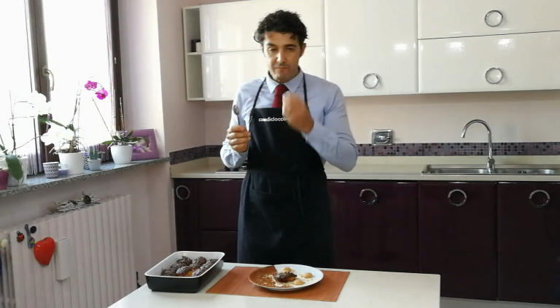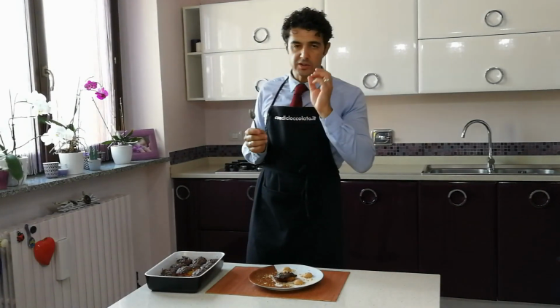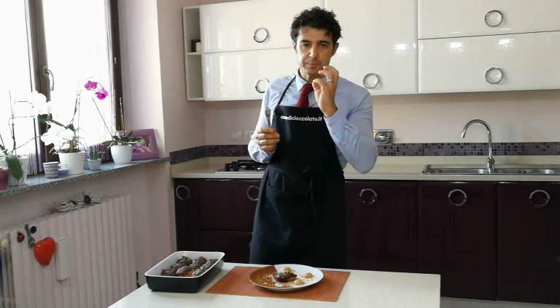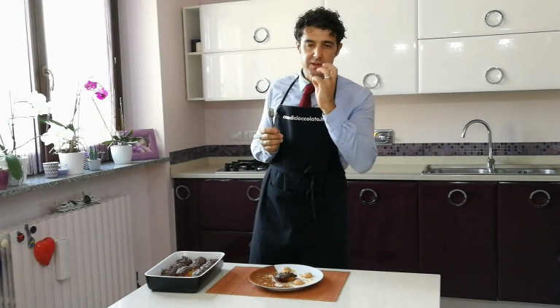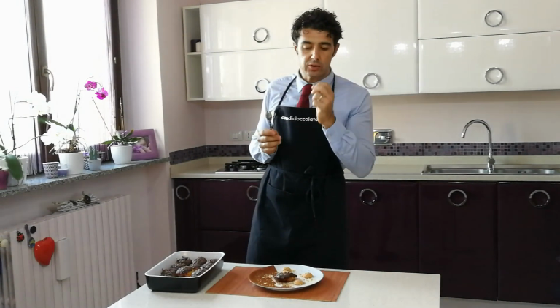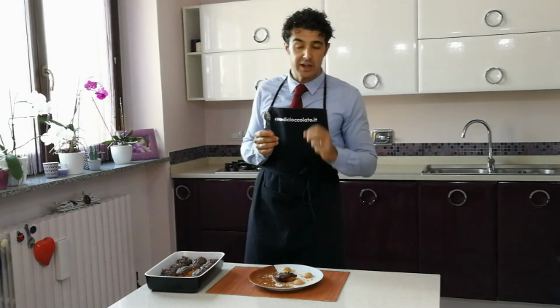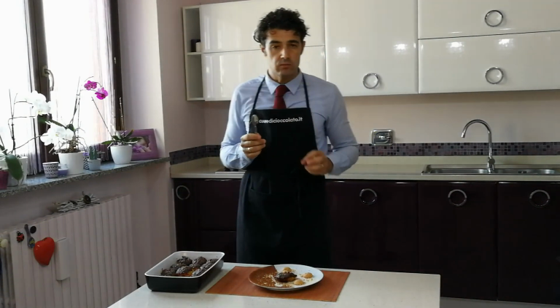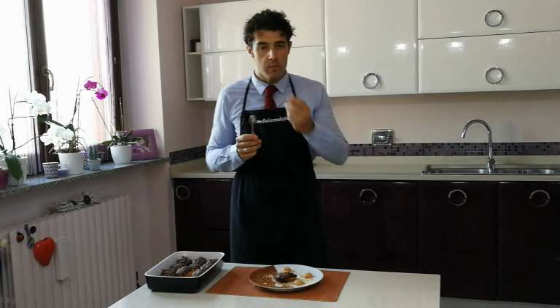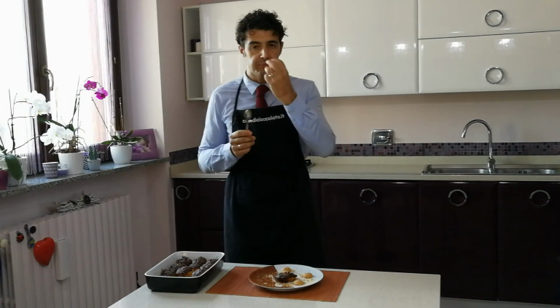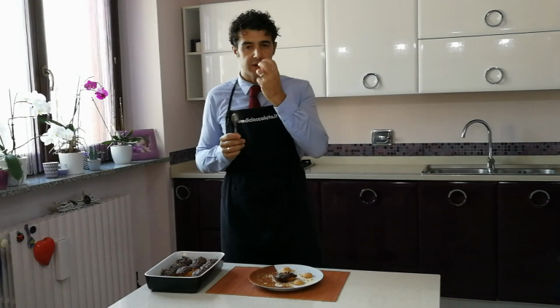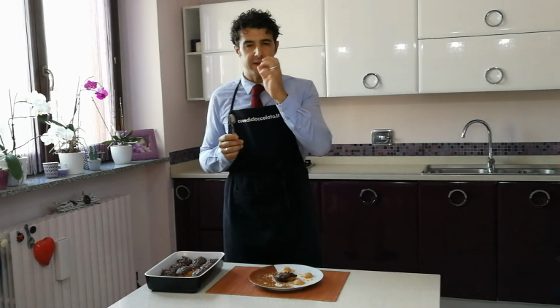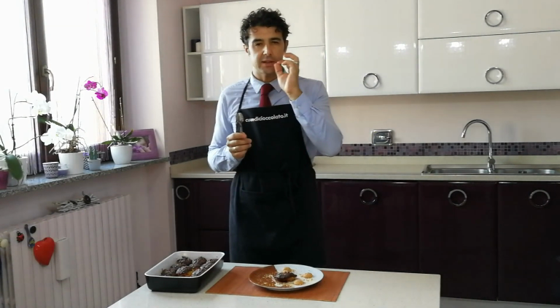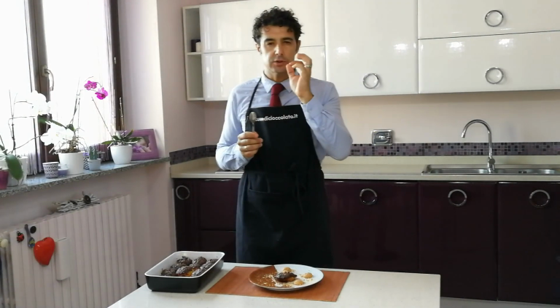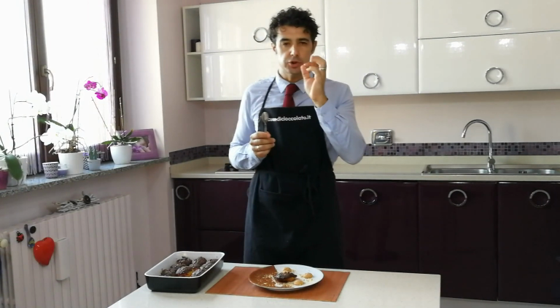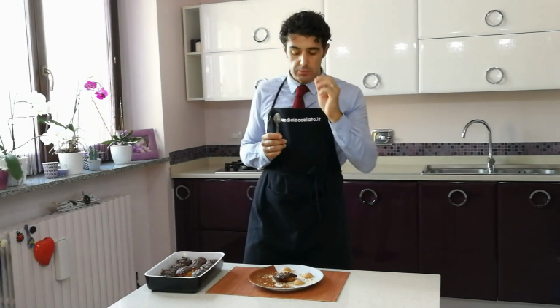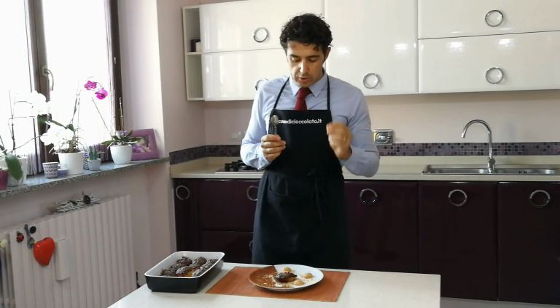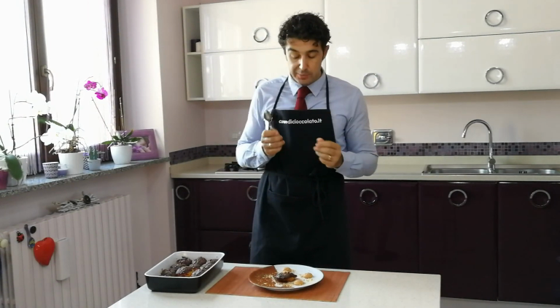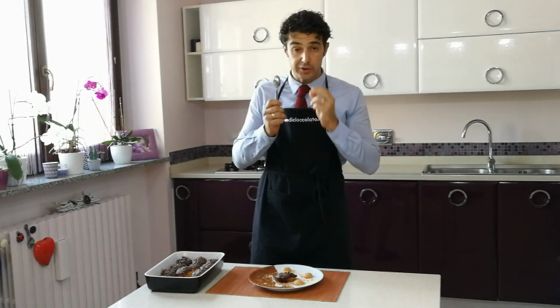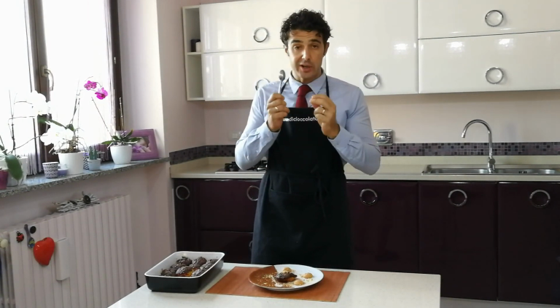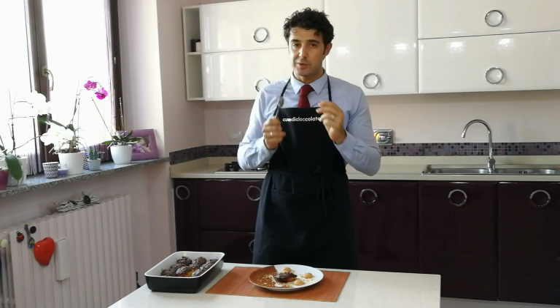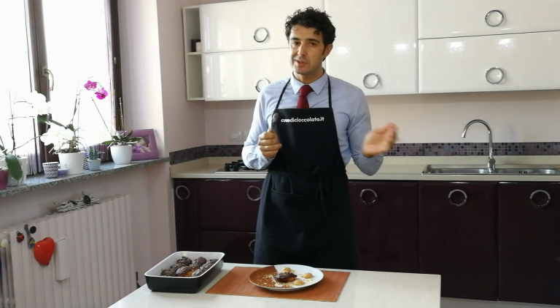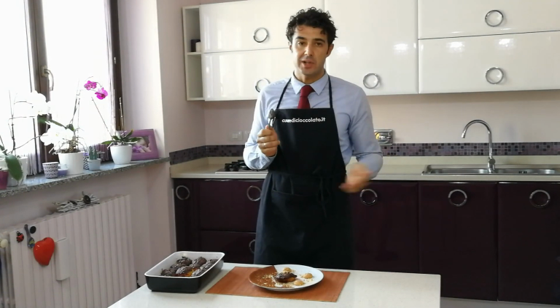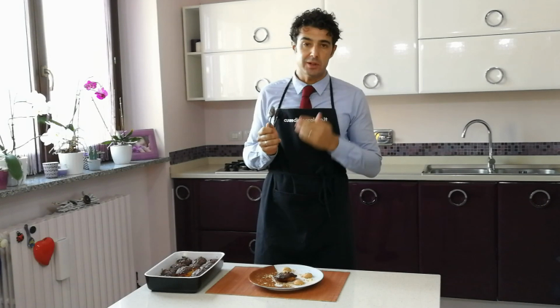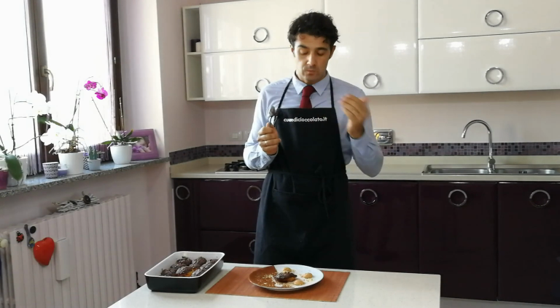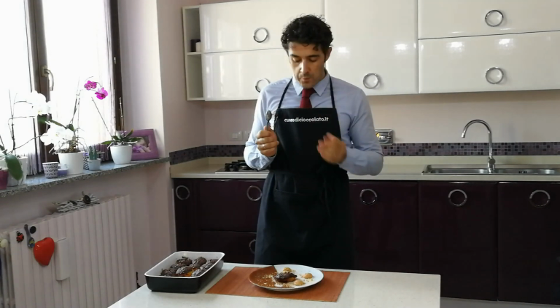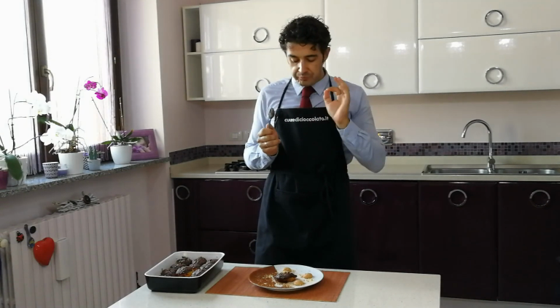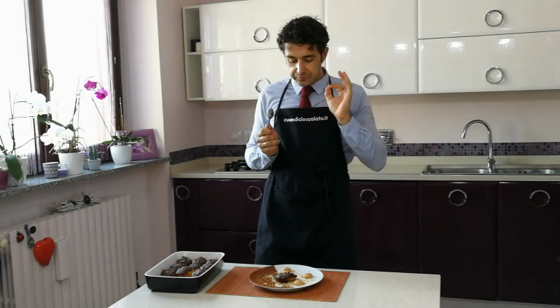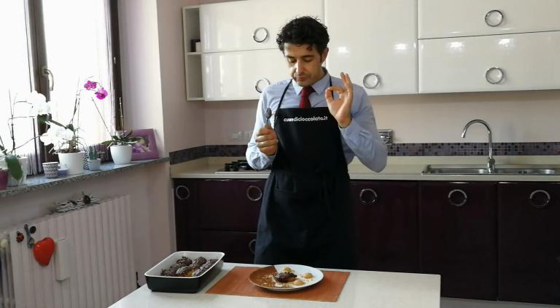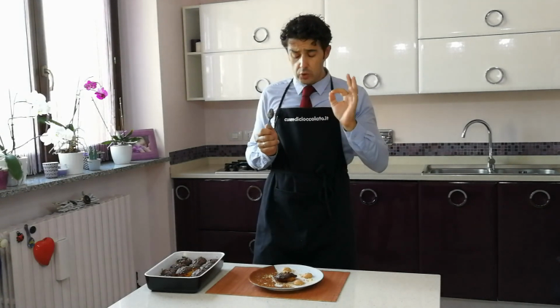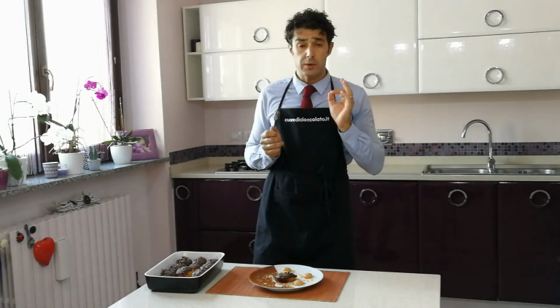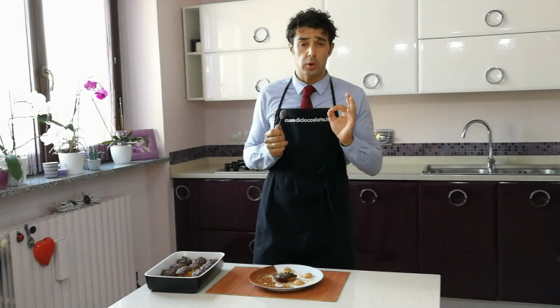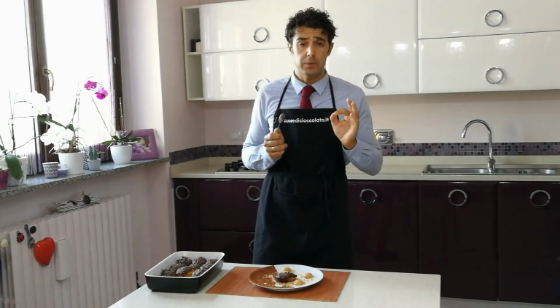Spettacolare. La pesca si scioglie in bocca, ed è ancora leggermente tiepida. Una bomba.